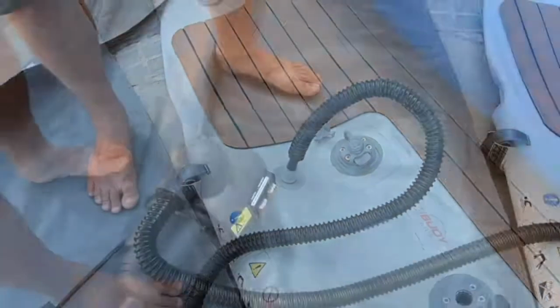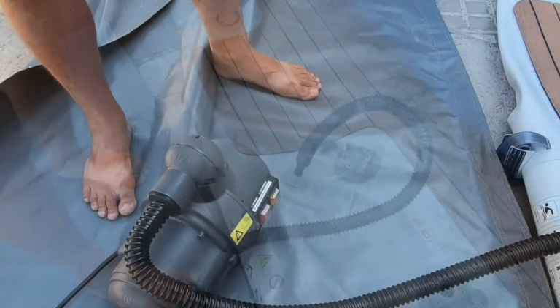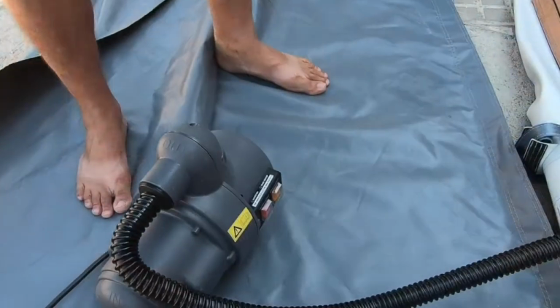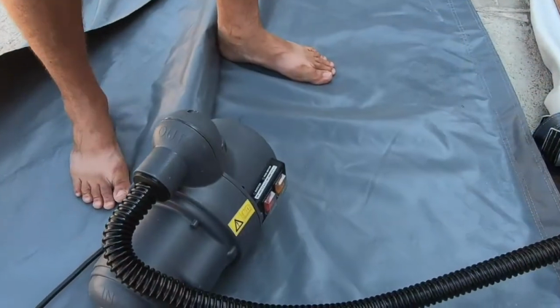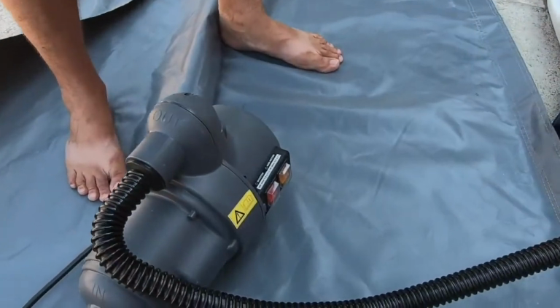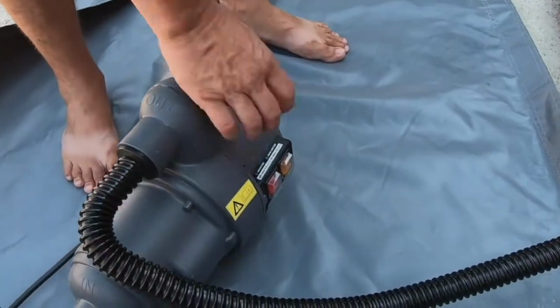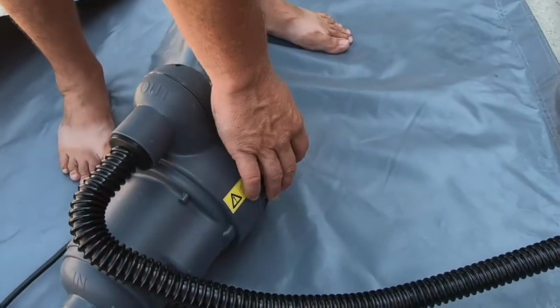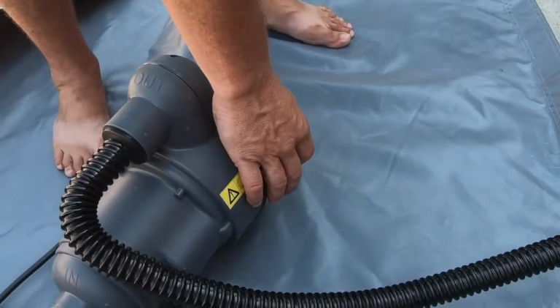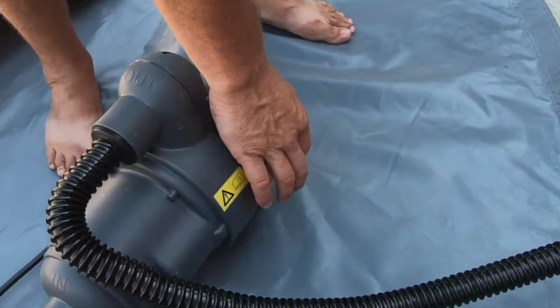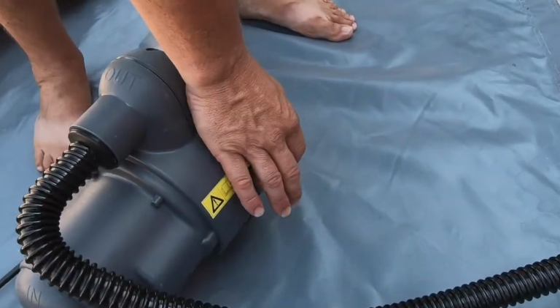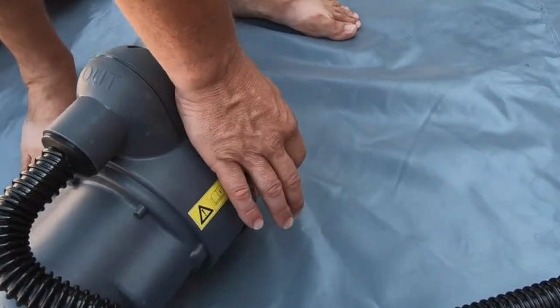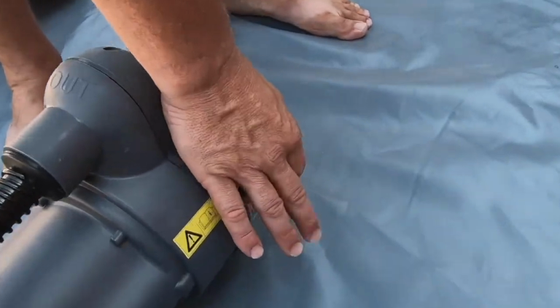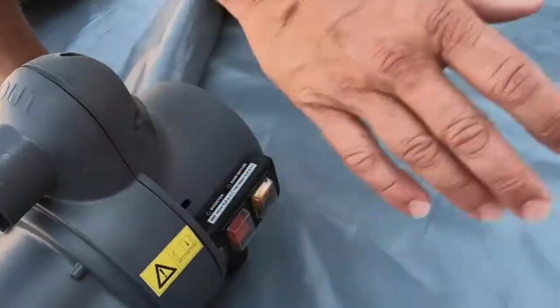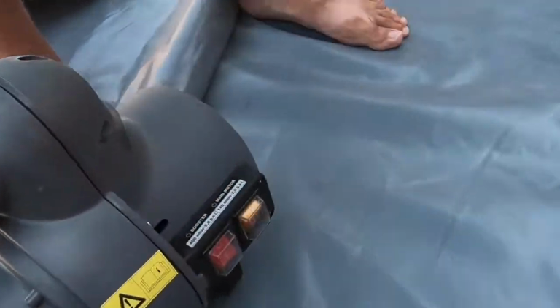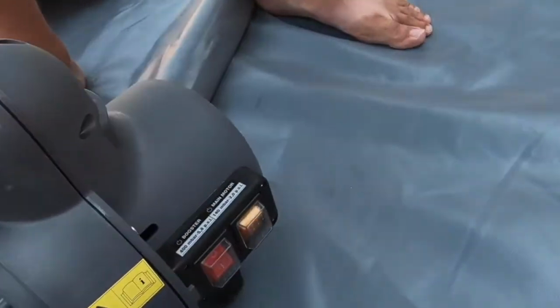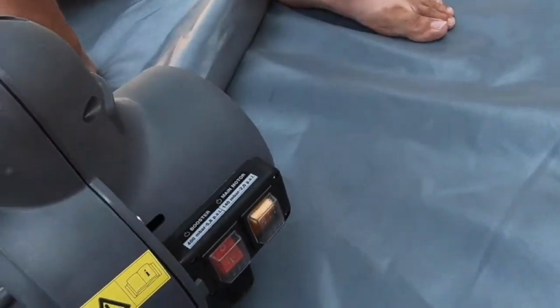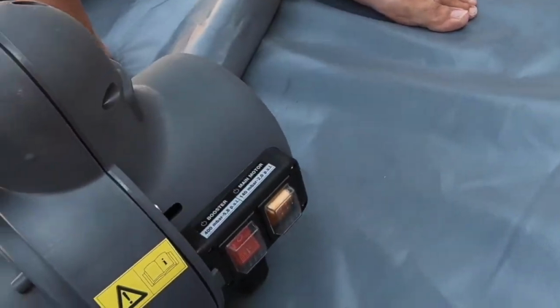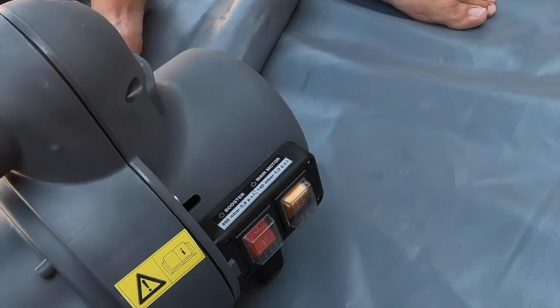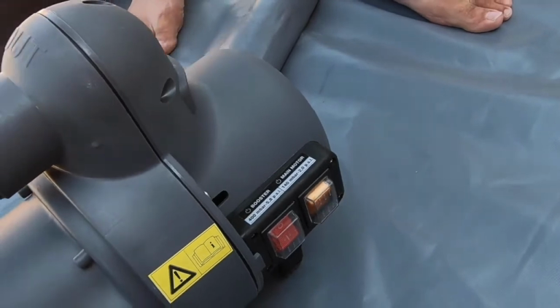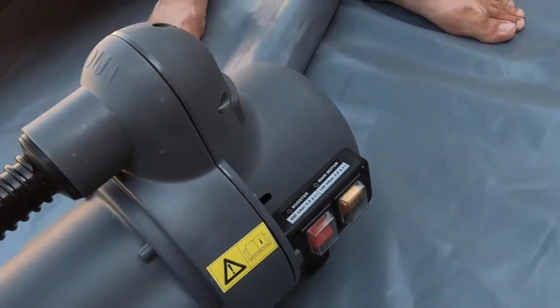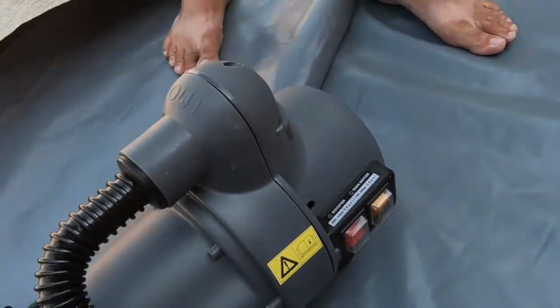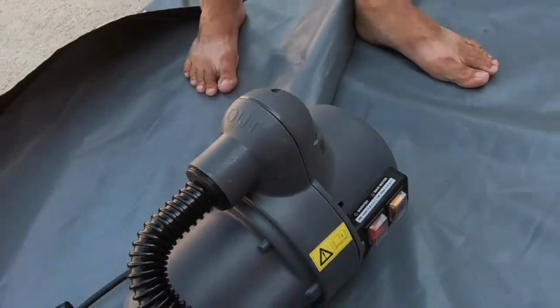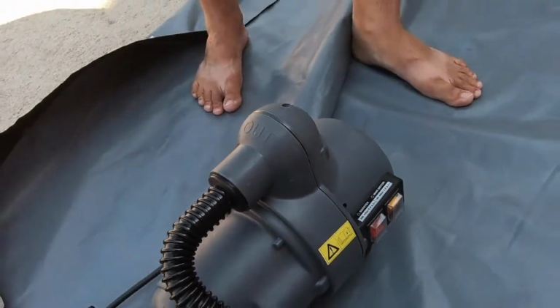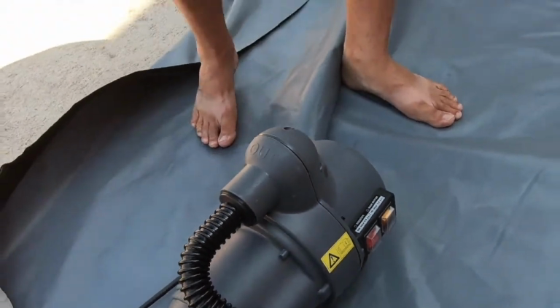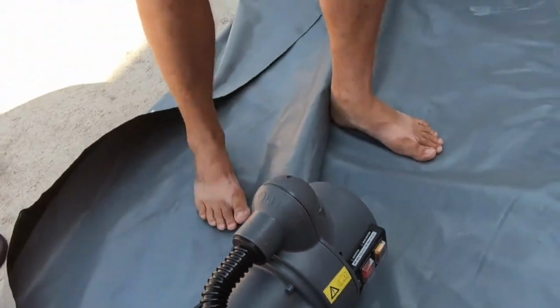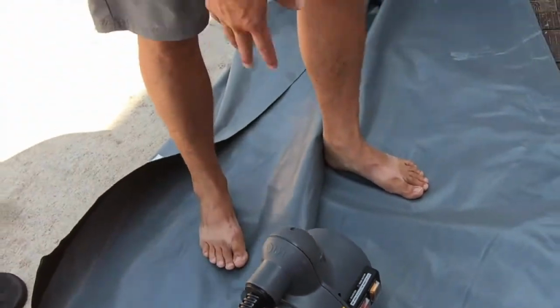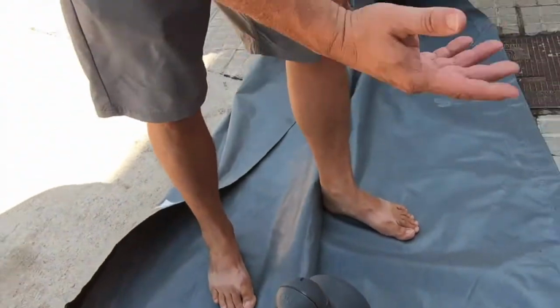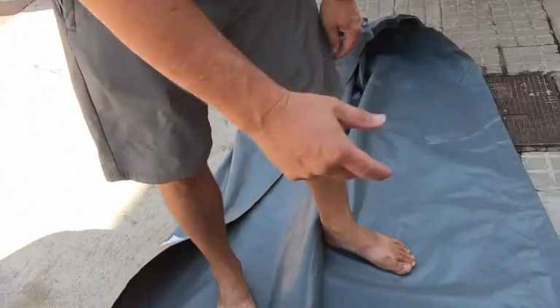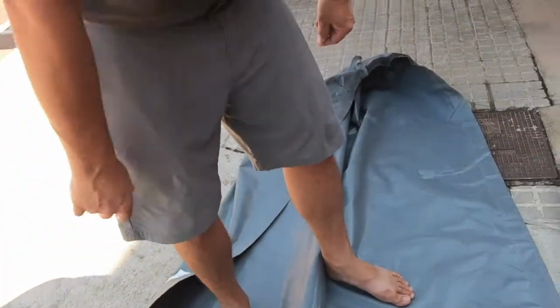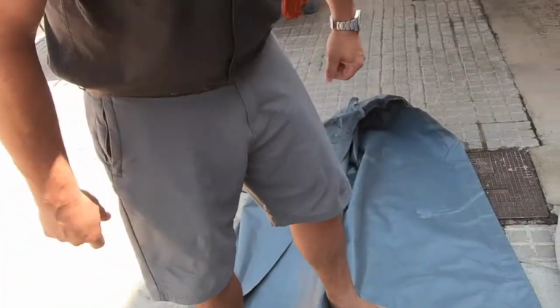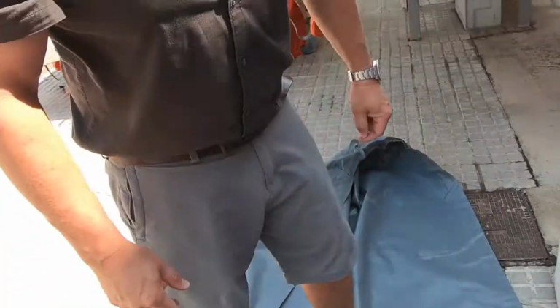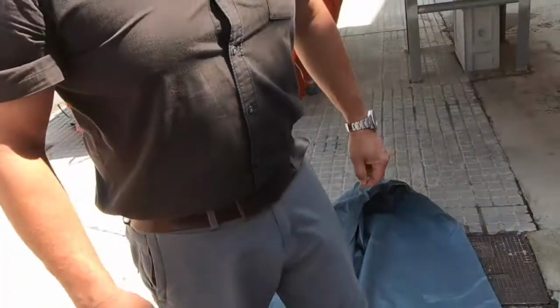We're ready to inflate. So orange button - off we go. This one will take about three and a half minutes.